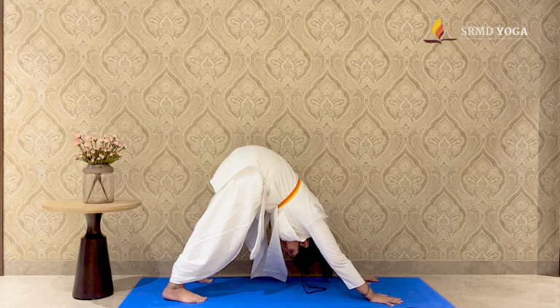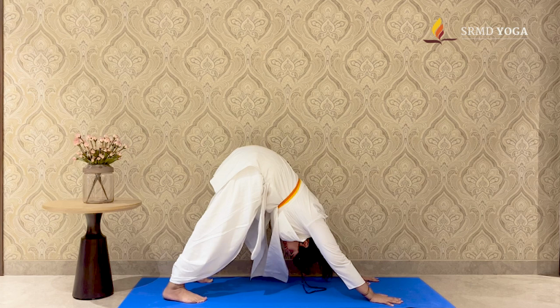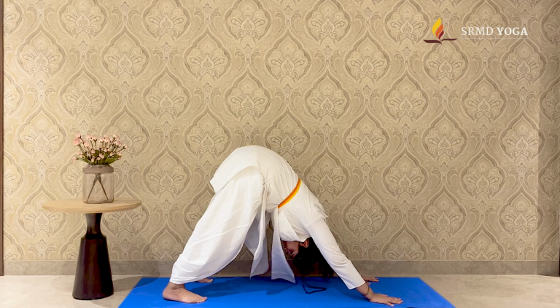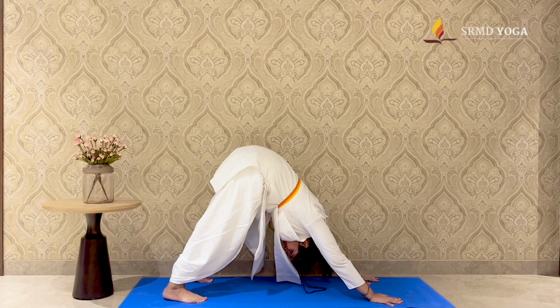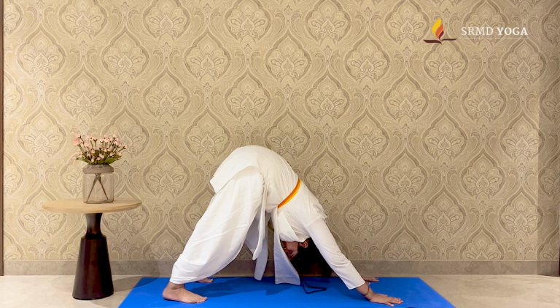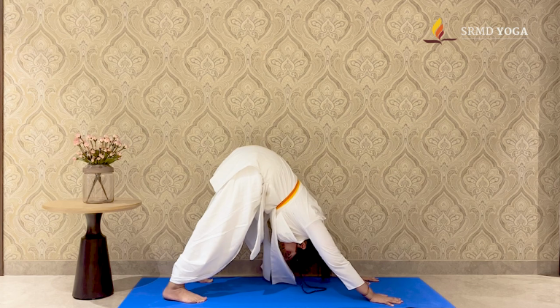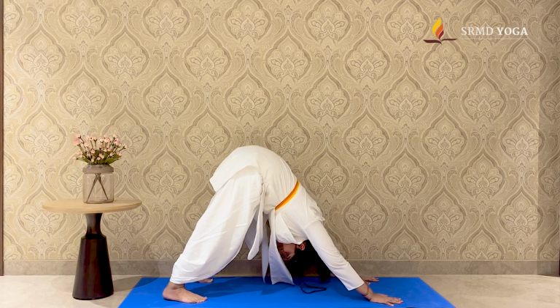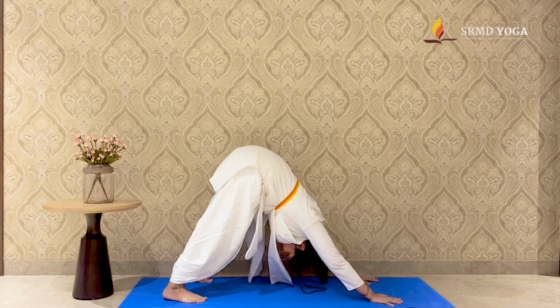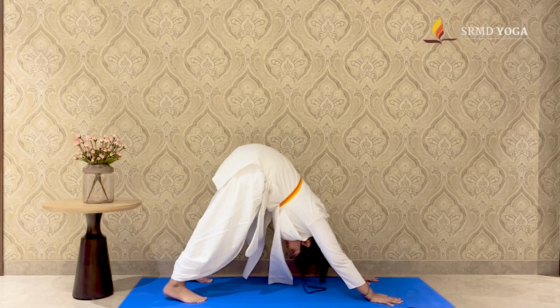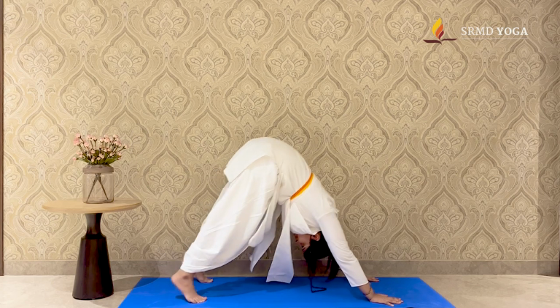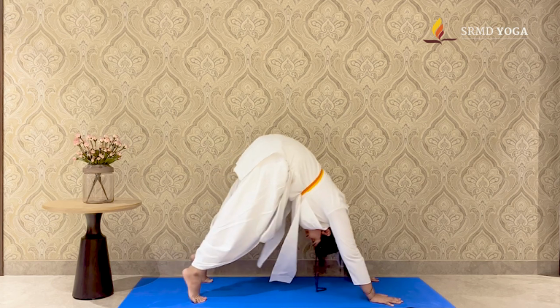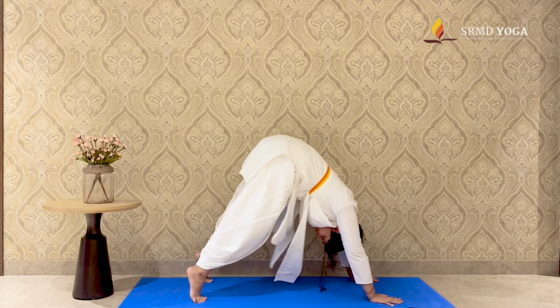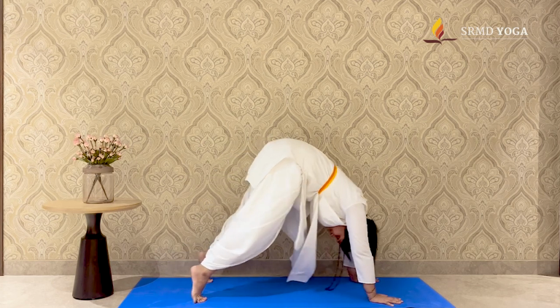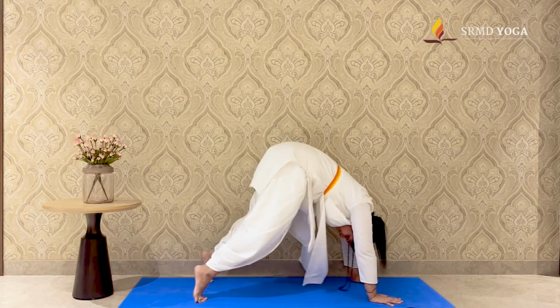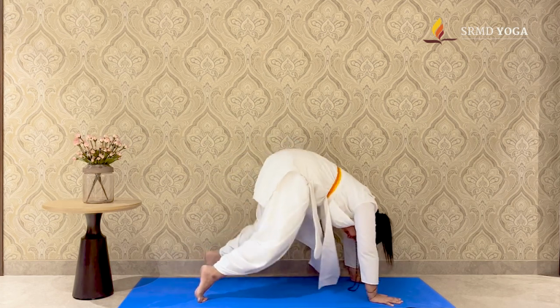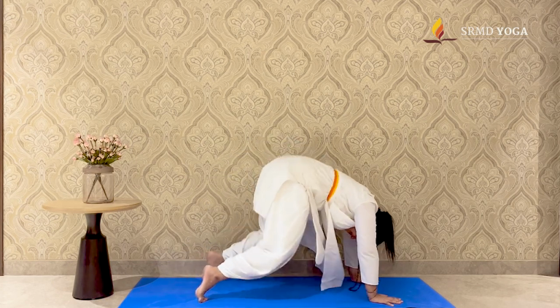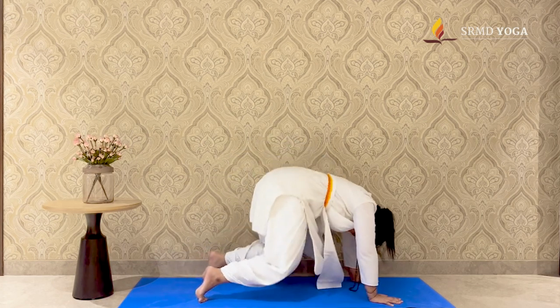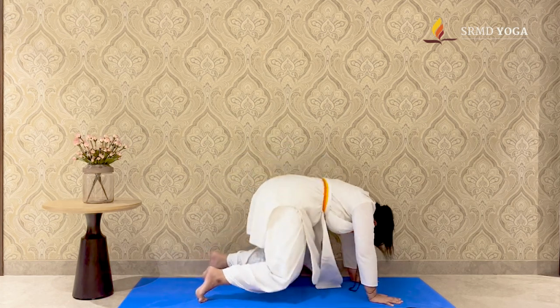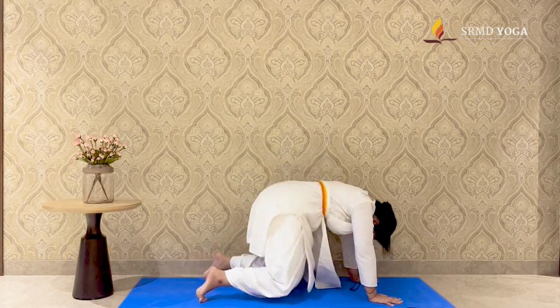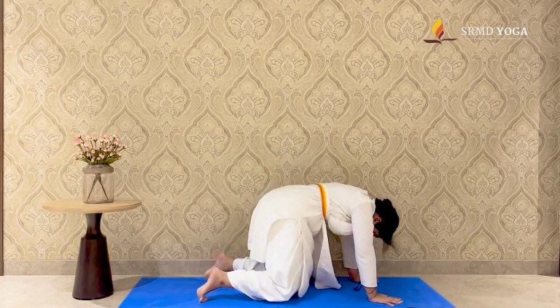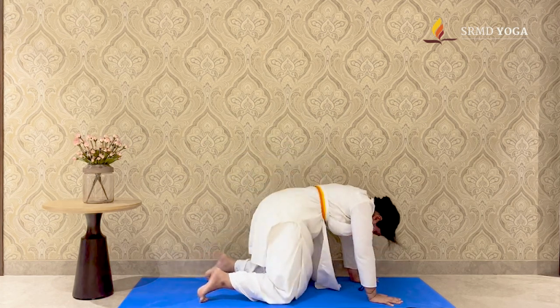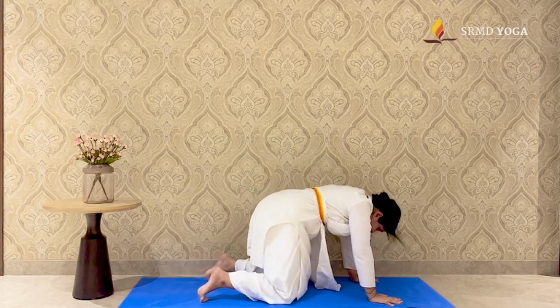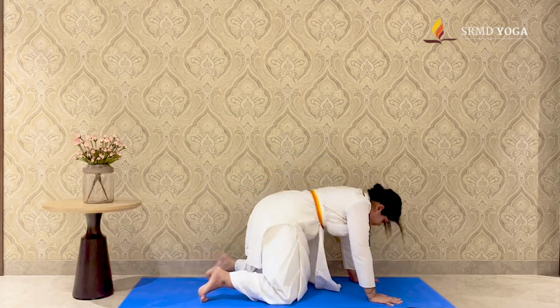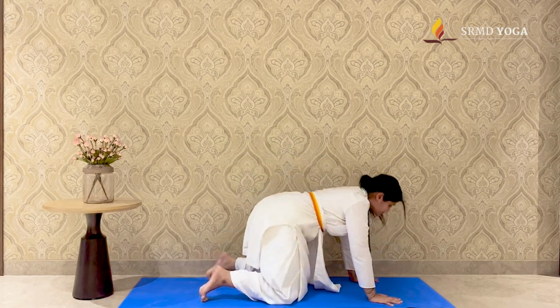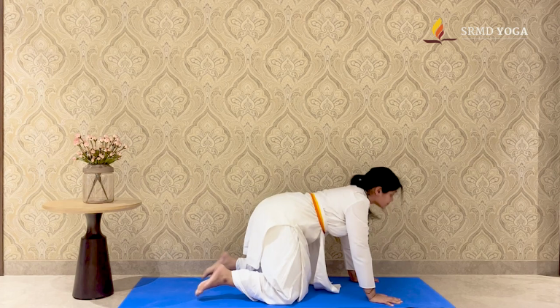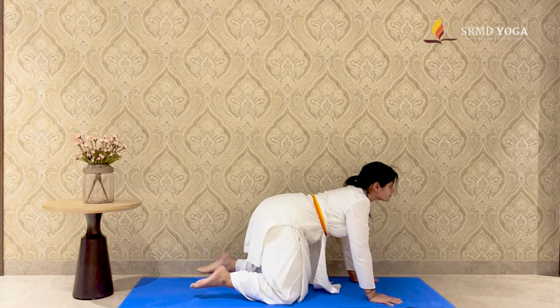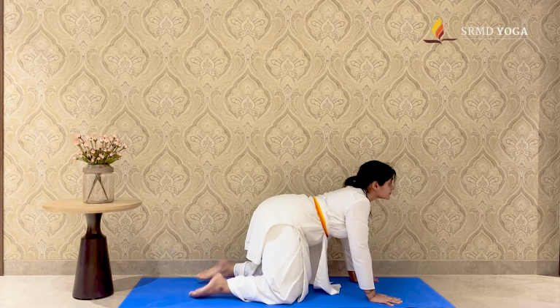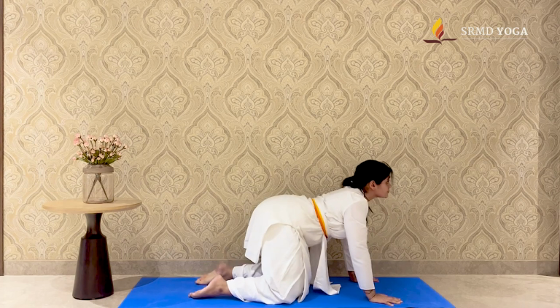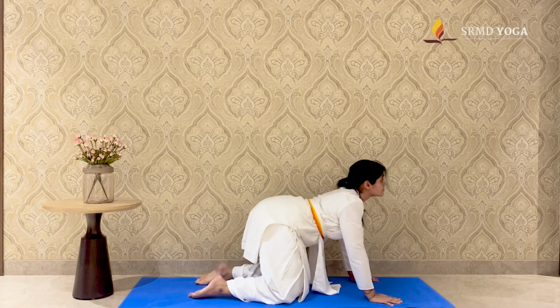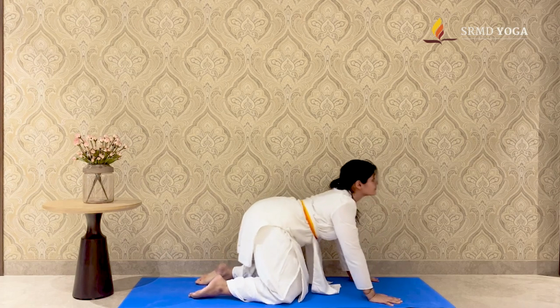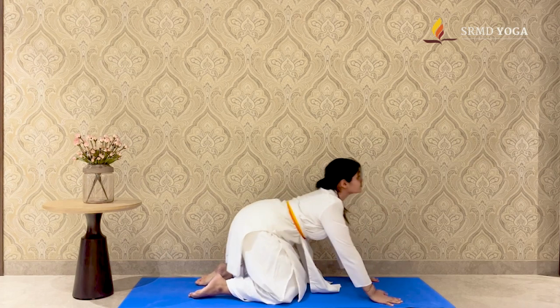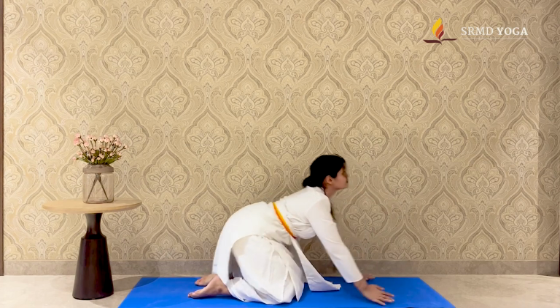To release, exhale, drop the knees down, and inhale back to Vajrasana.